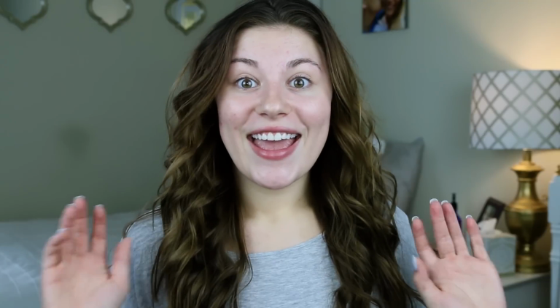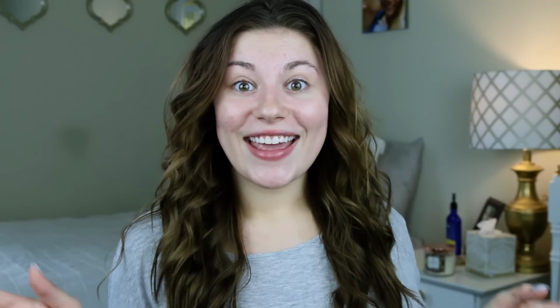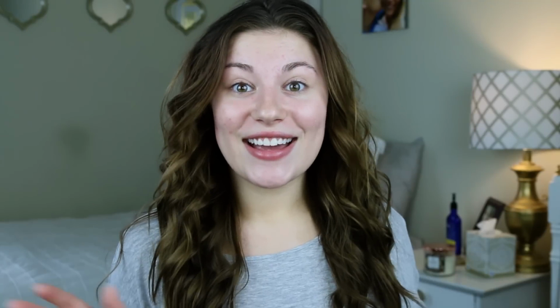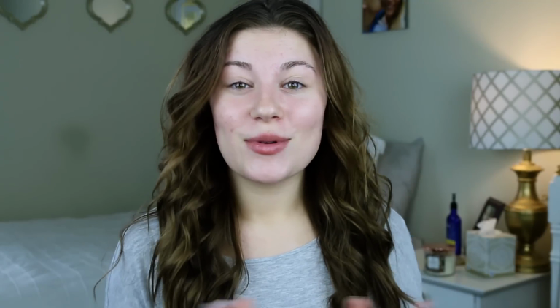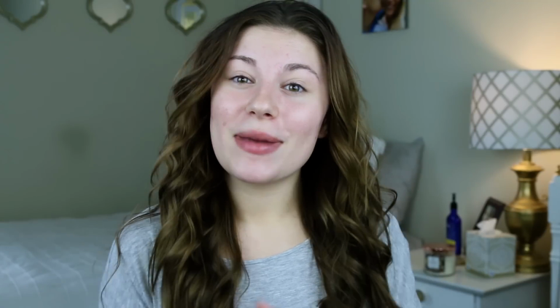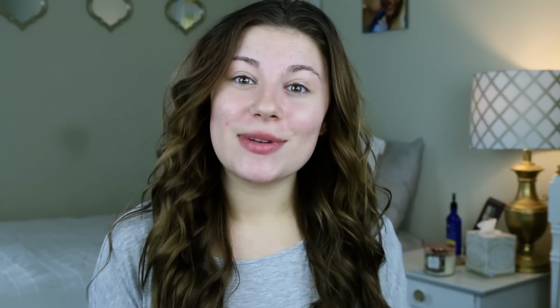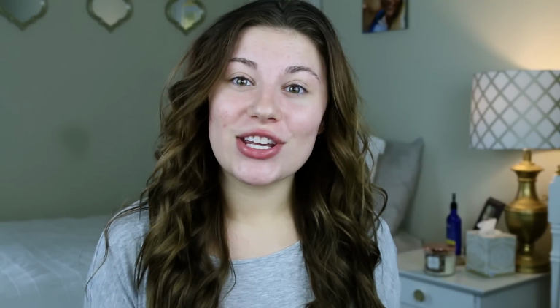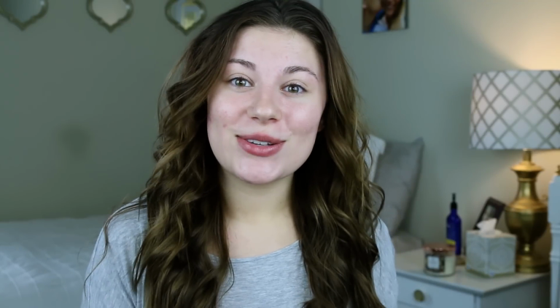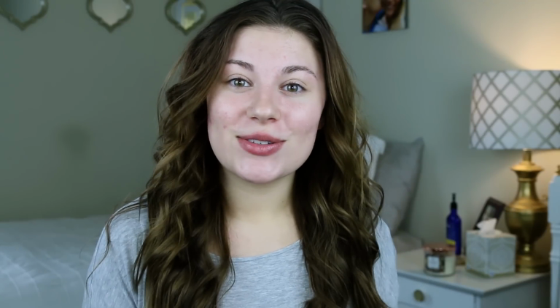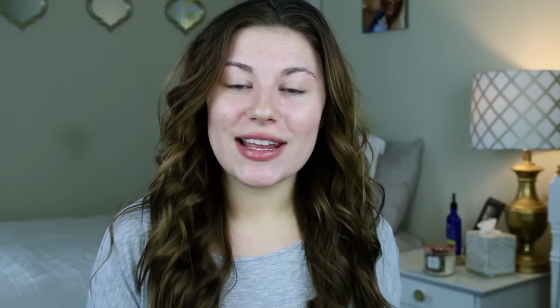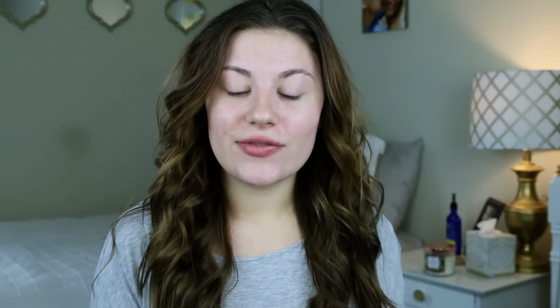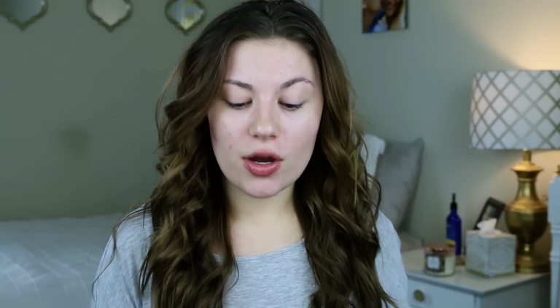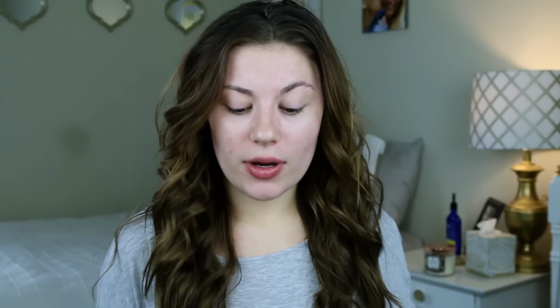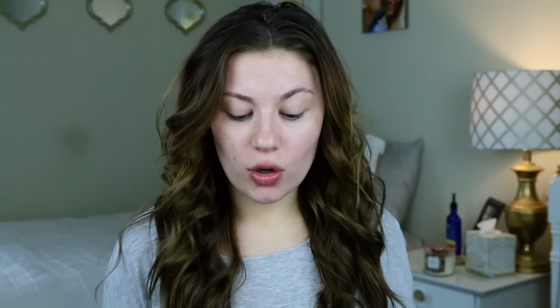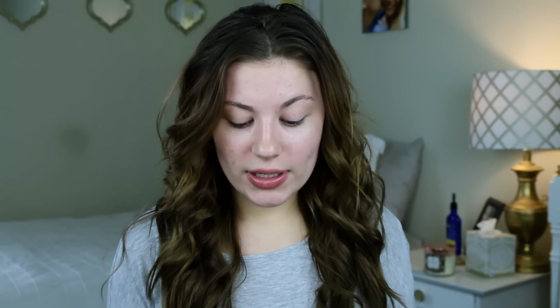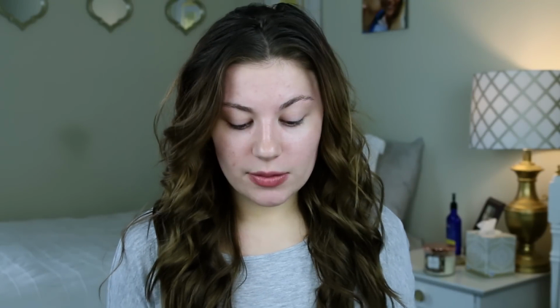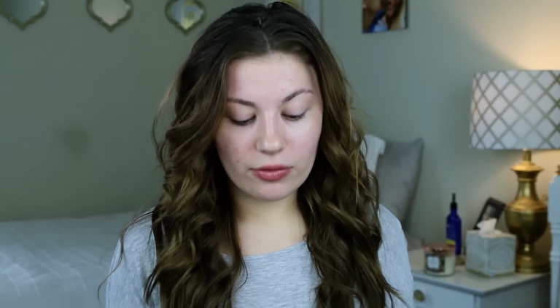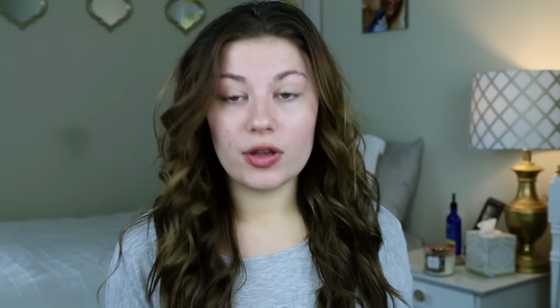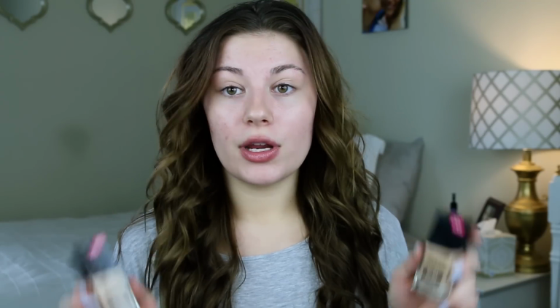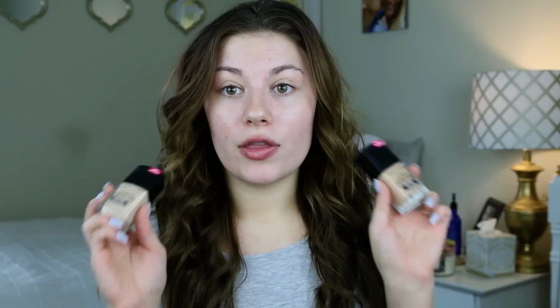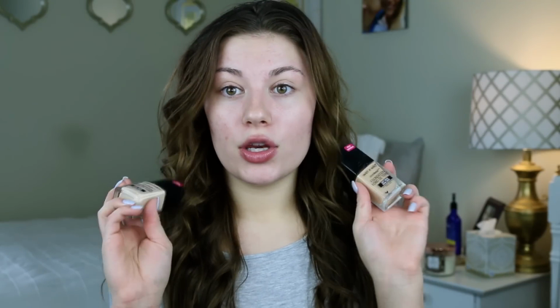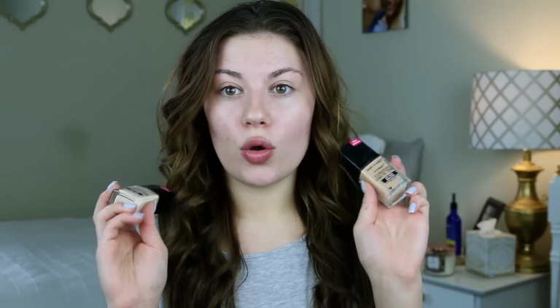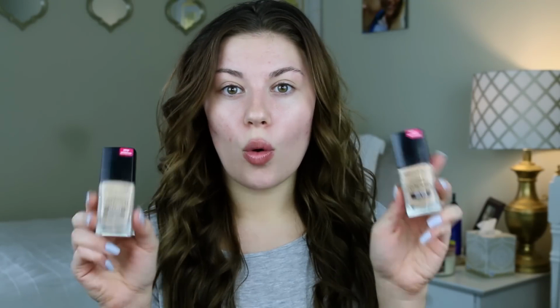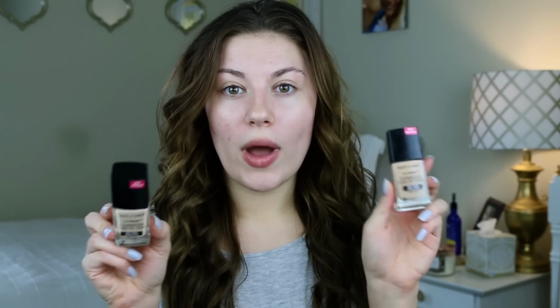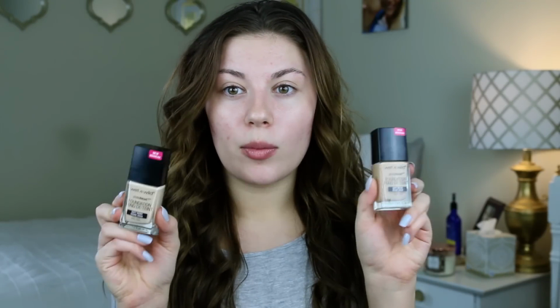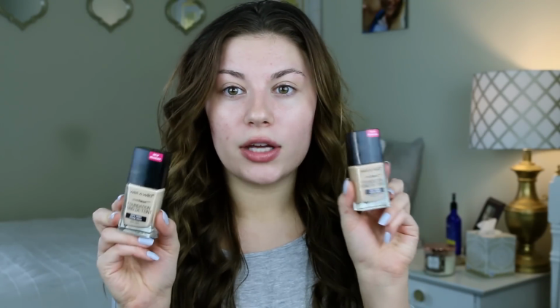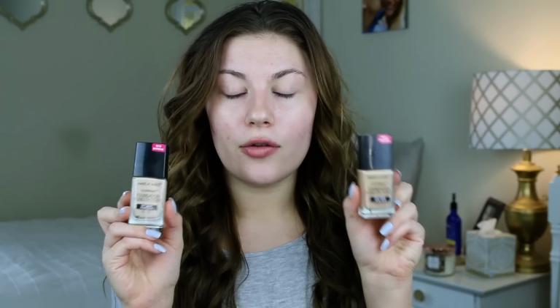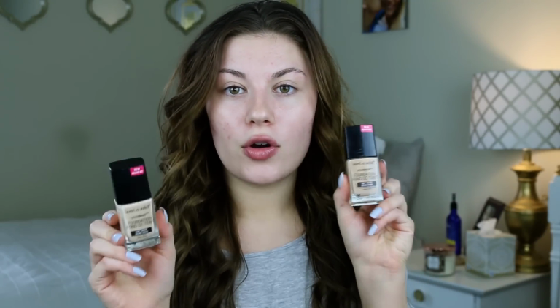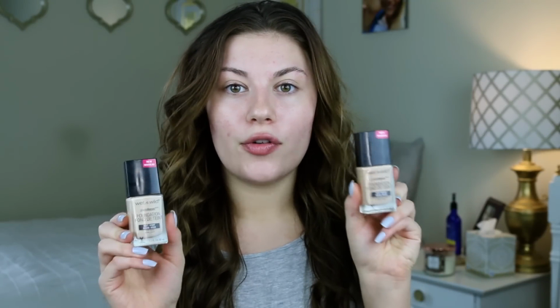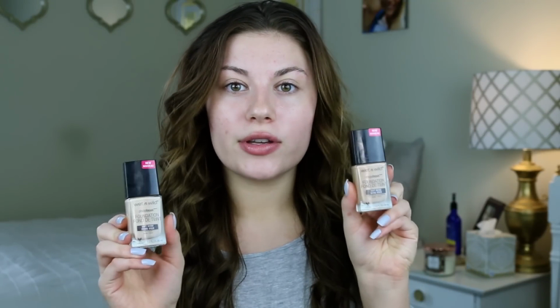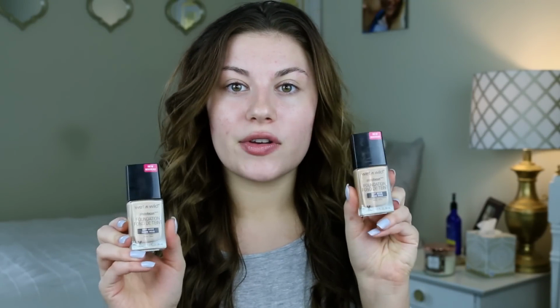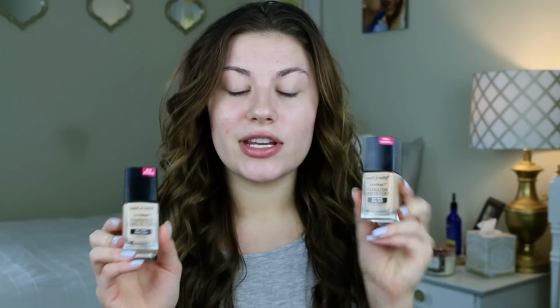Hey guys, welcome back to my channel. So today's video we are going to be reviewing the new Wet n Wild Photo Focus Foundation.